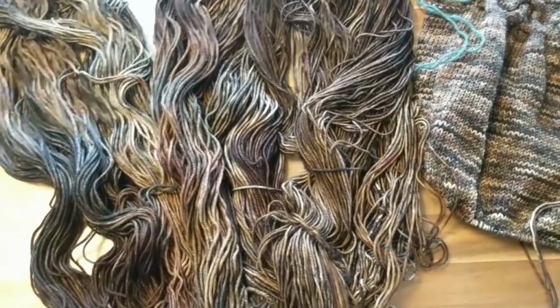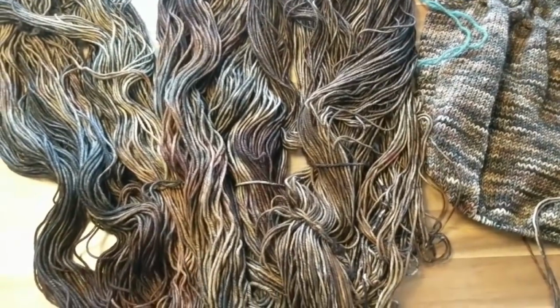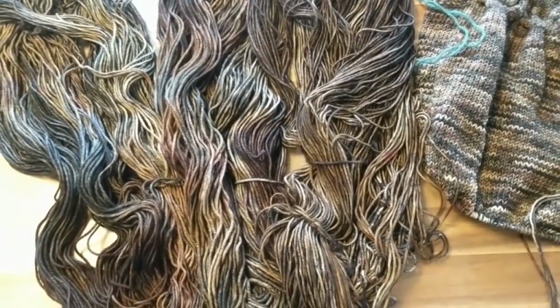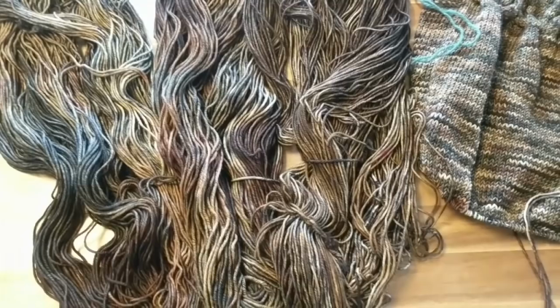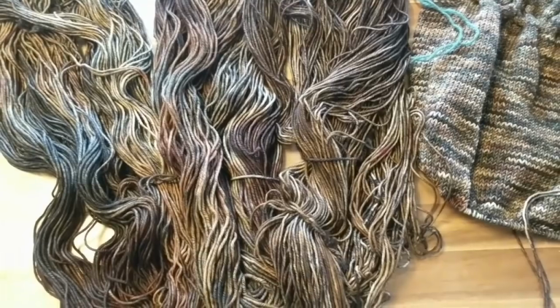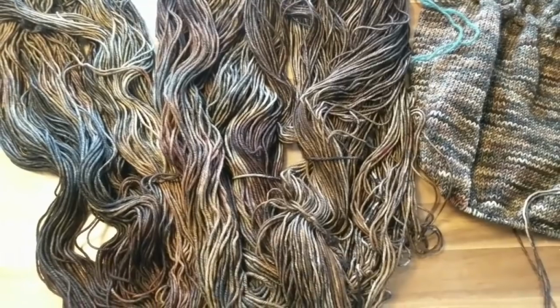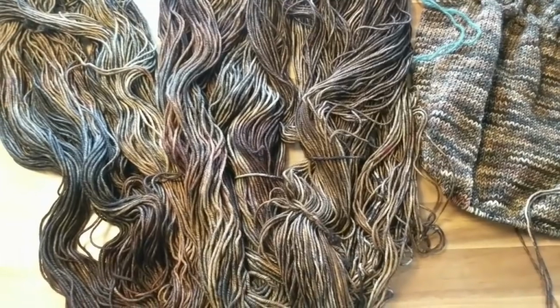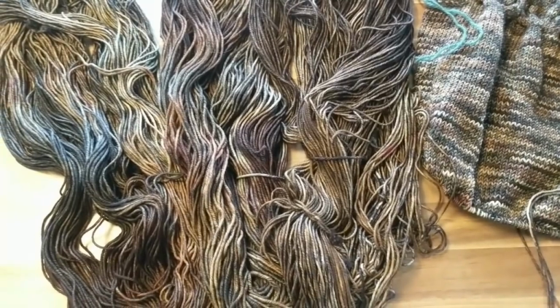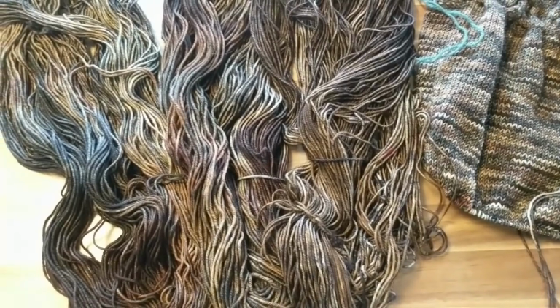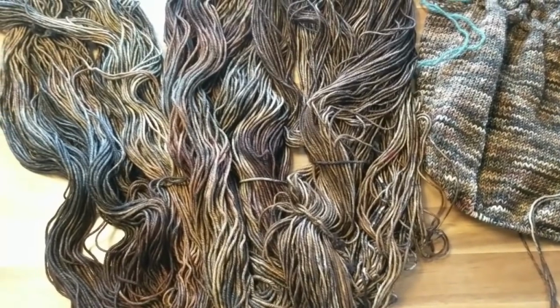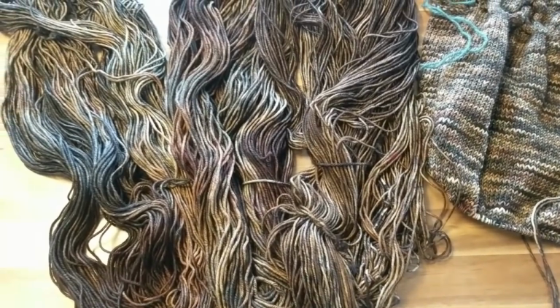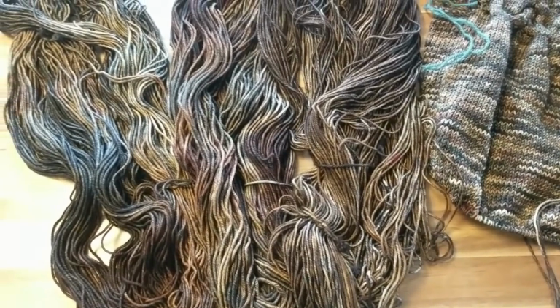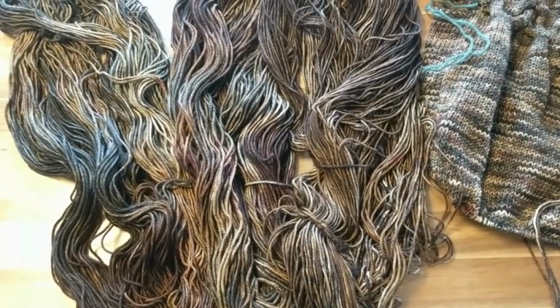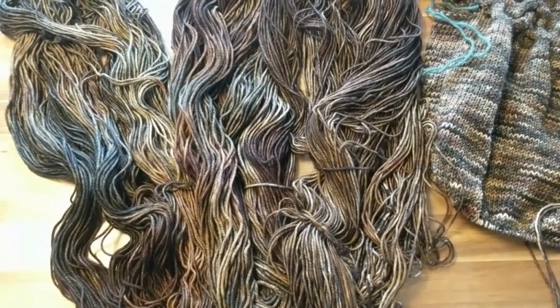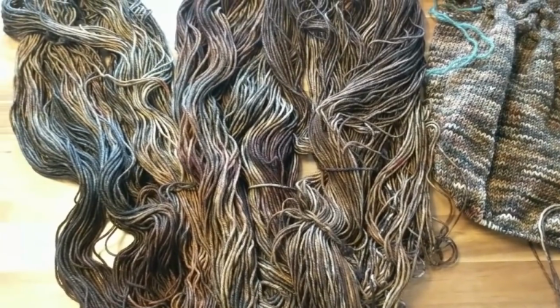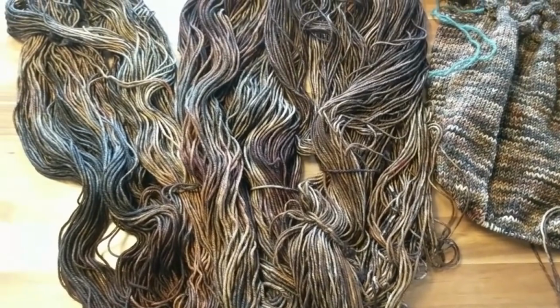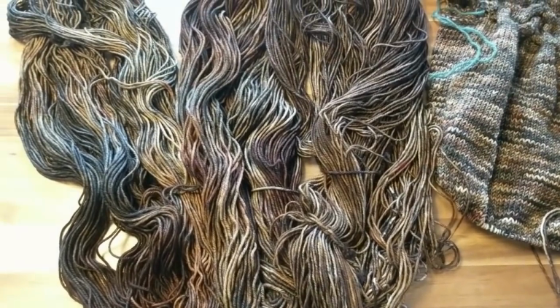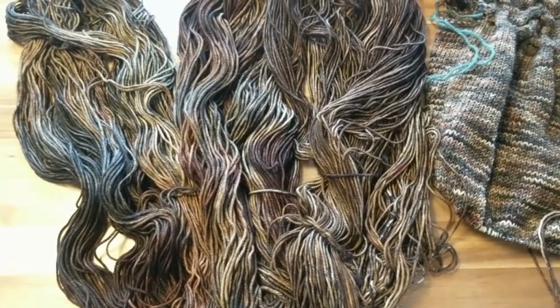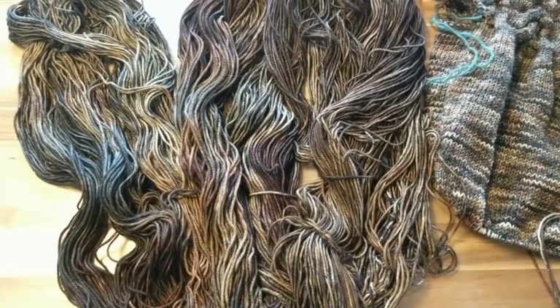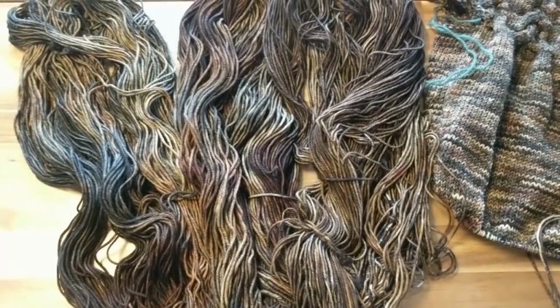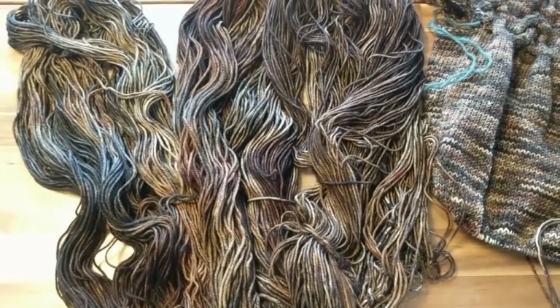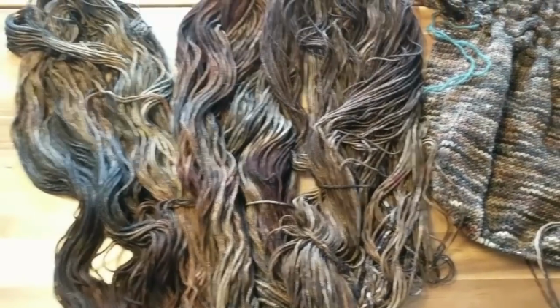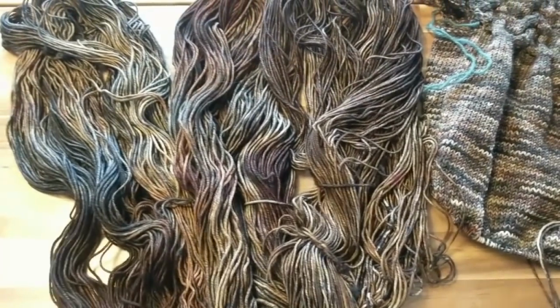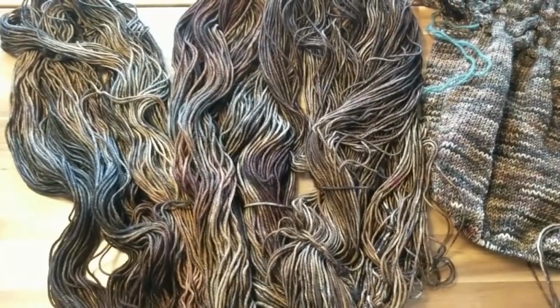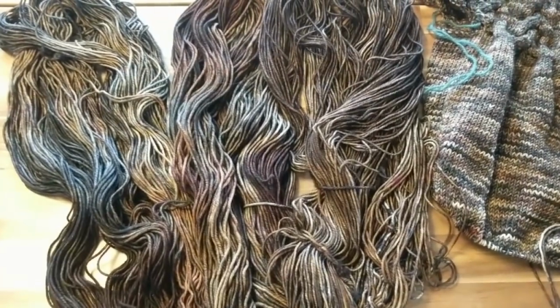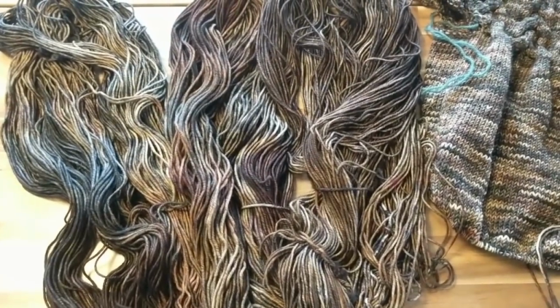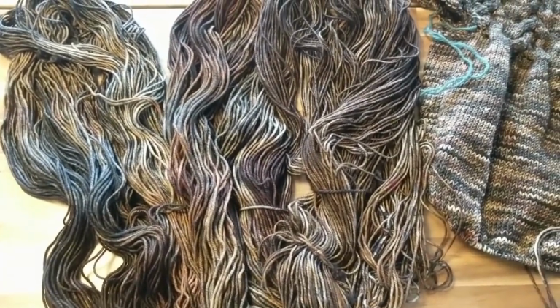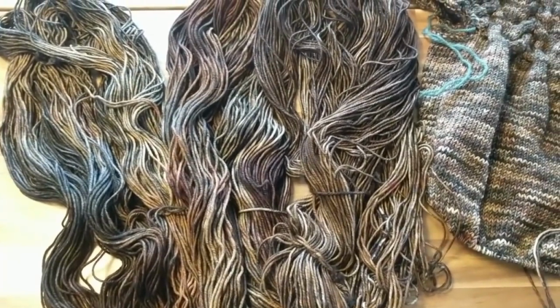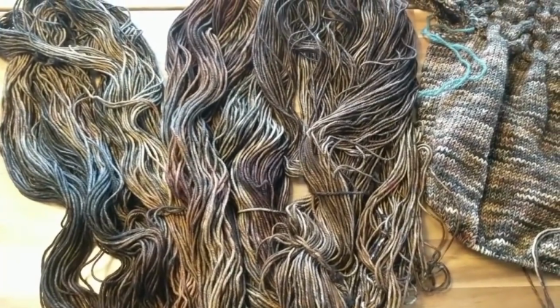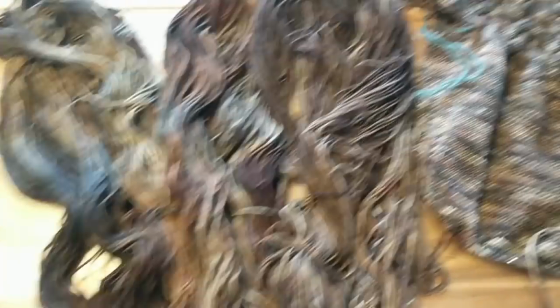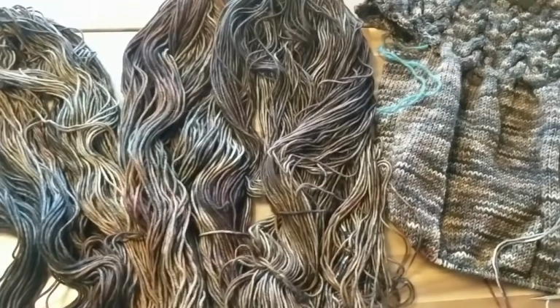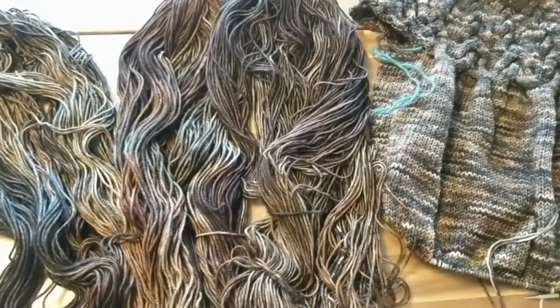That's all for now. Happy knitting, happy crocheting, happy dyeing, happy spinning — whatever it is you do with fiber, just keep on experimenting.